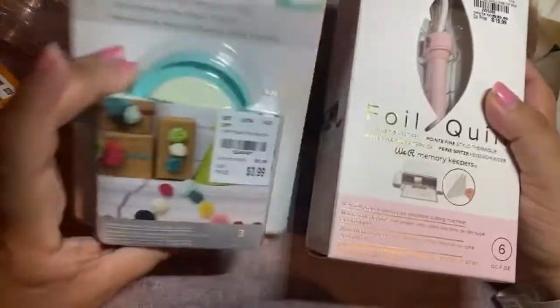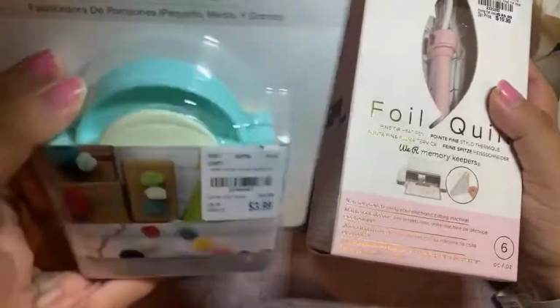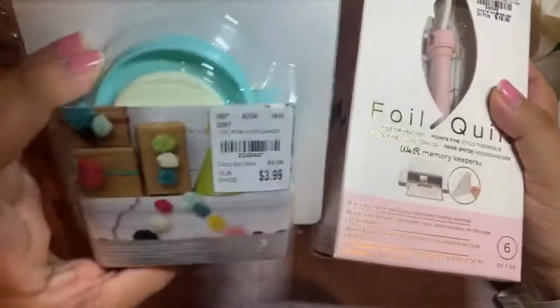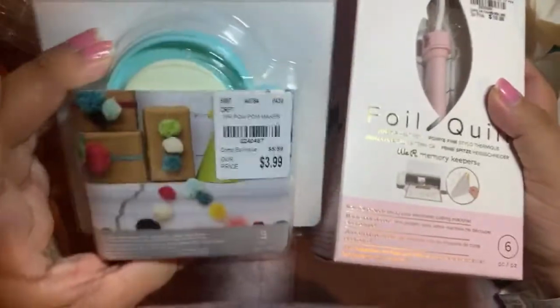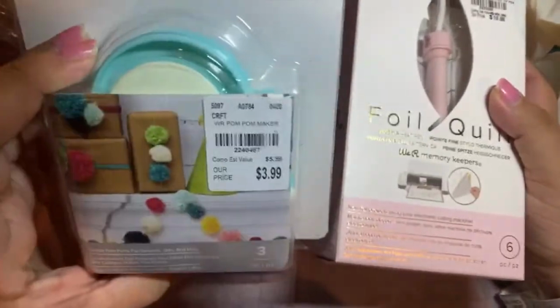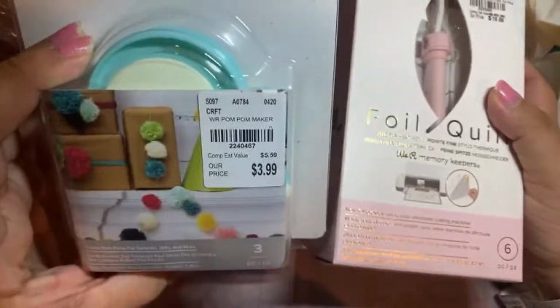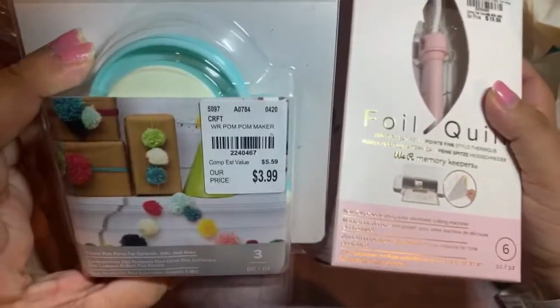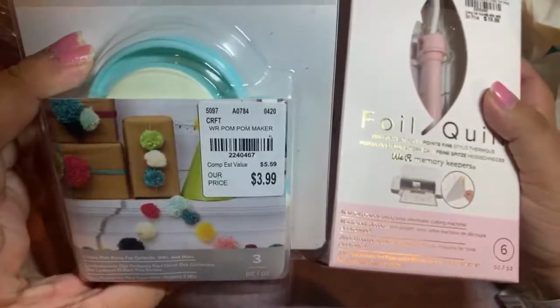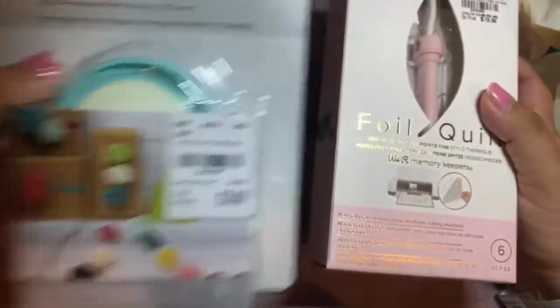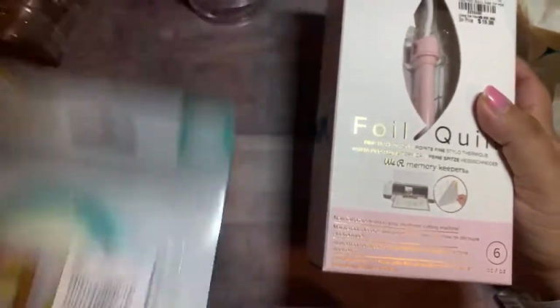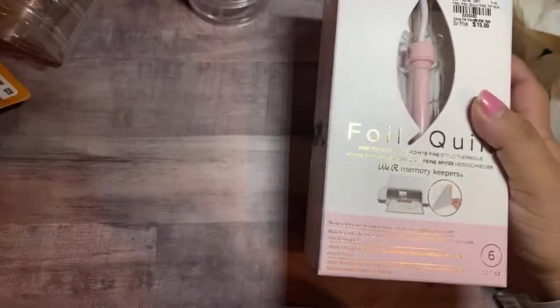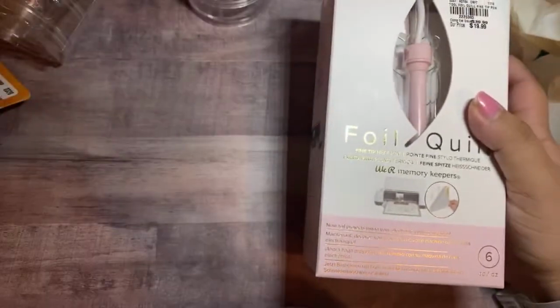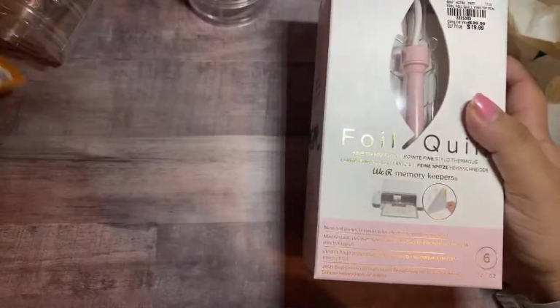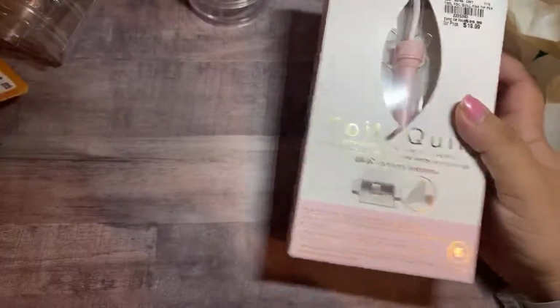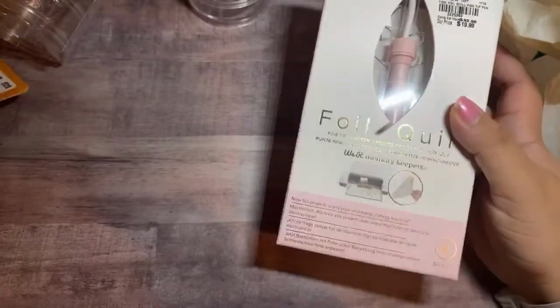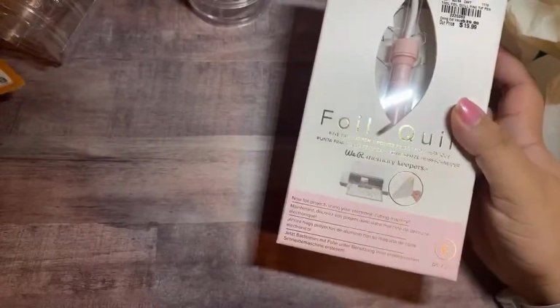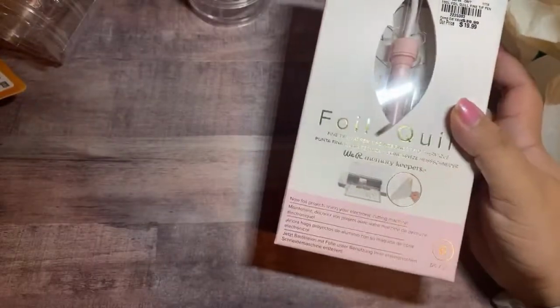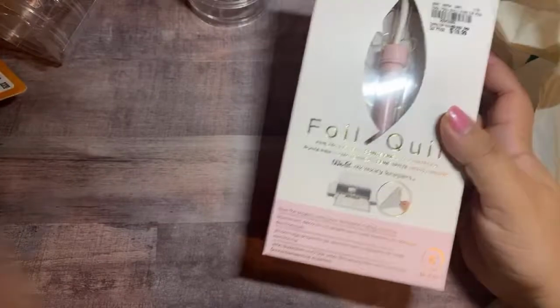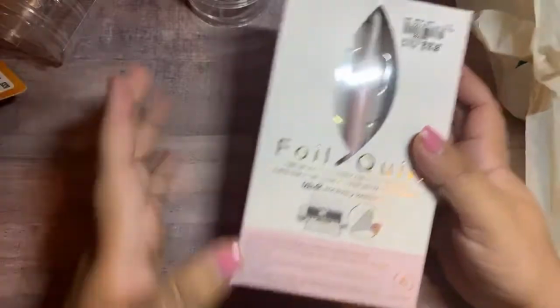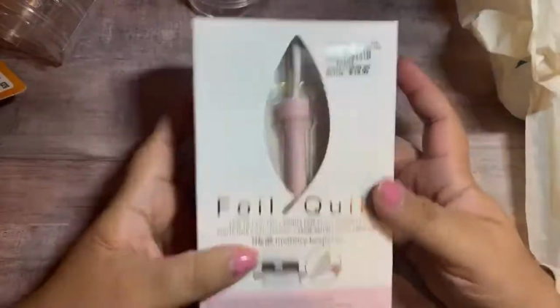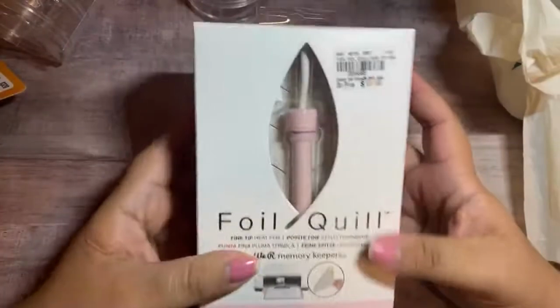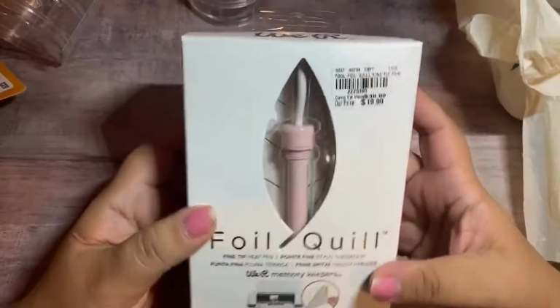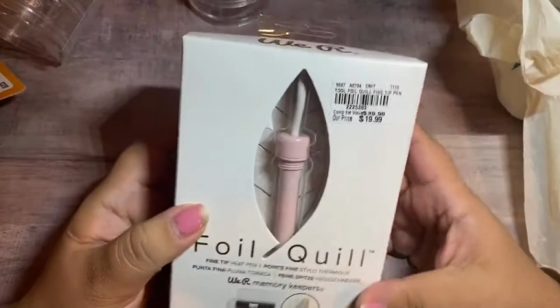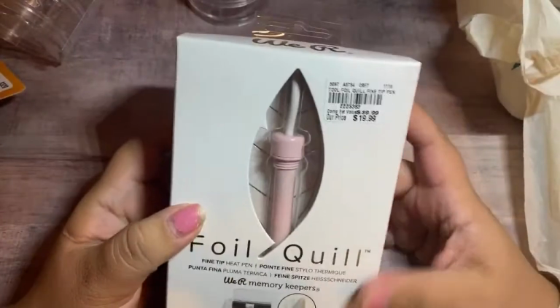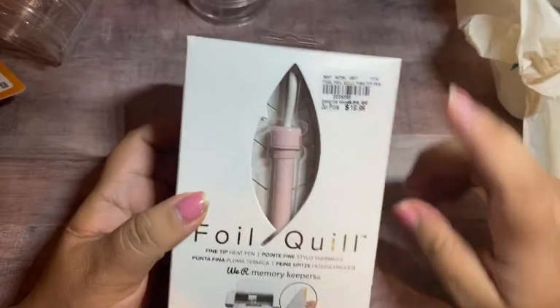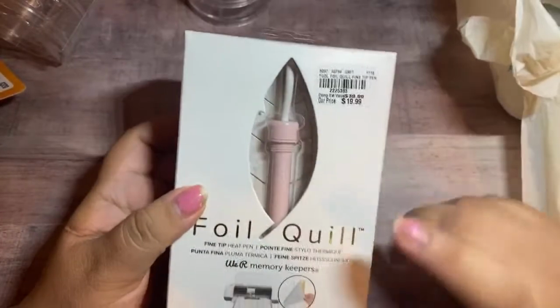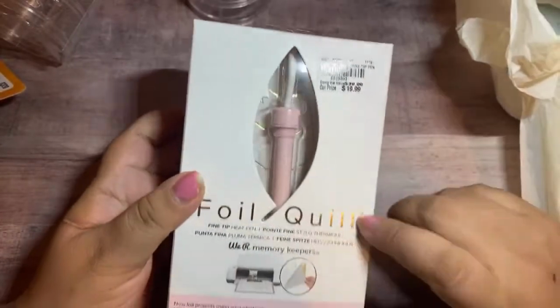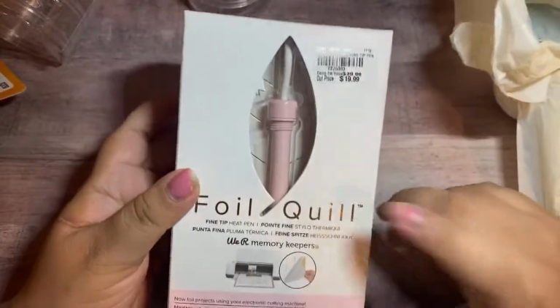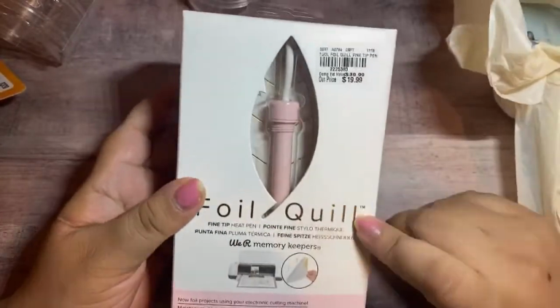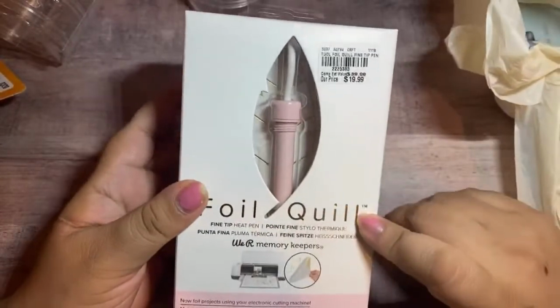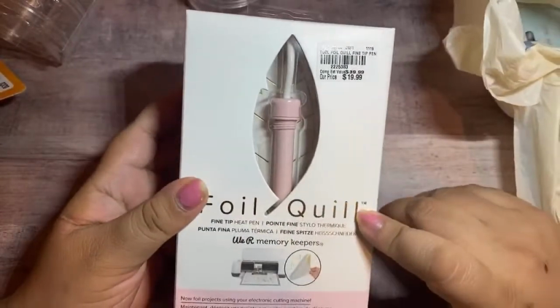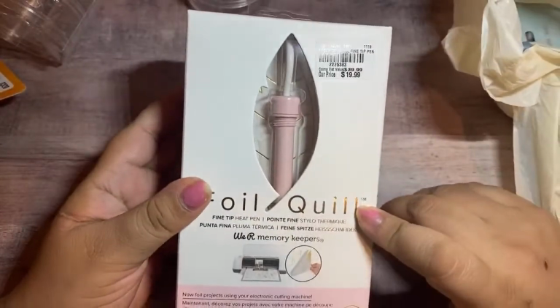$3.99 is a great deal. So I grabbed that for a giveaway. I got this foil quill.